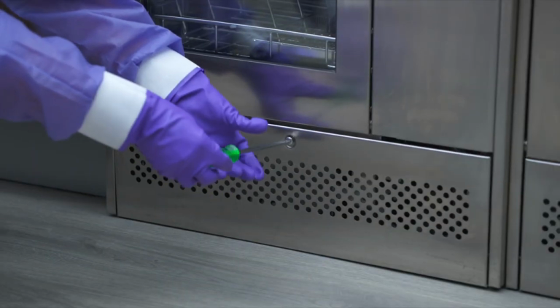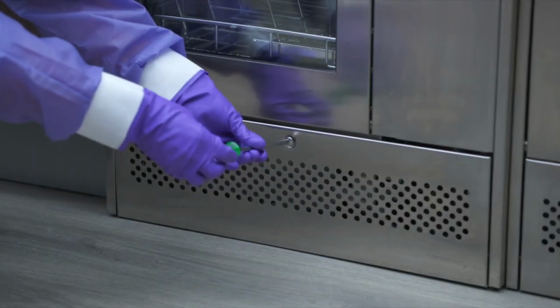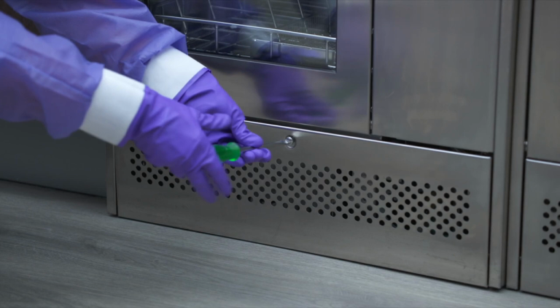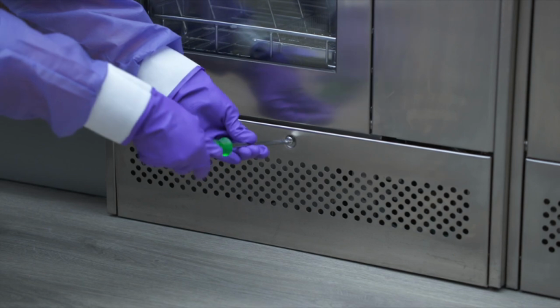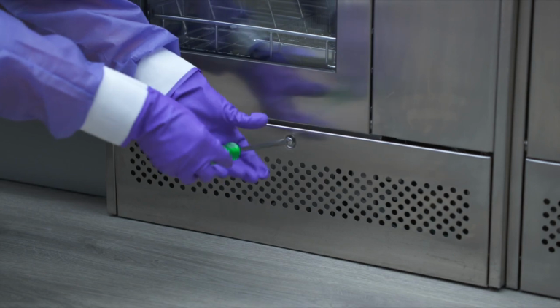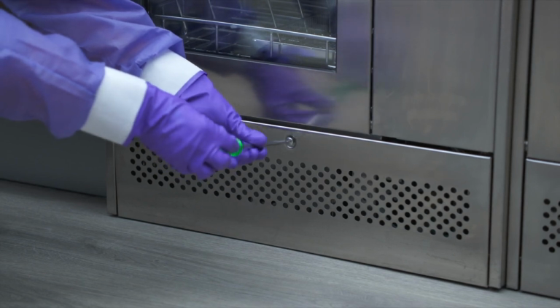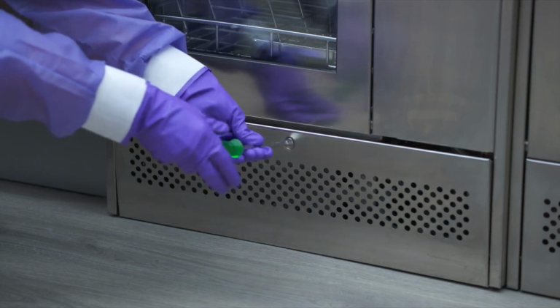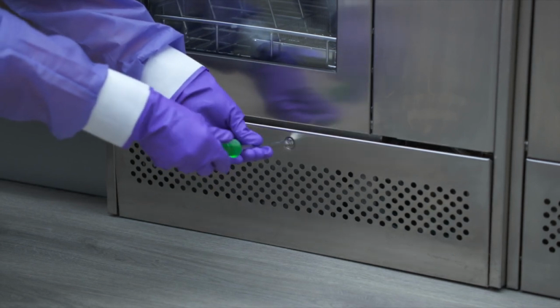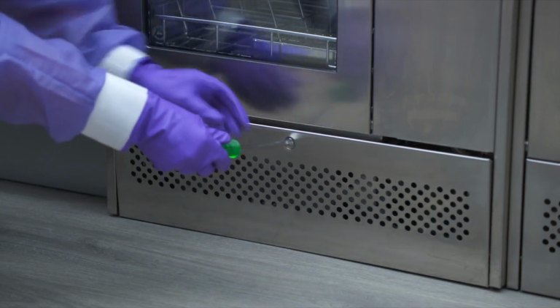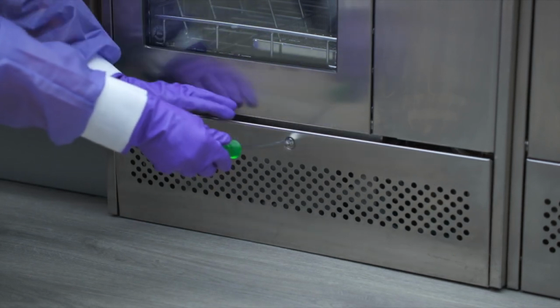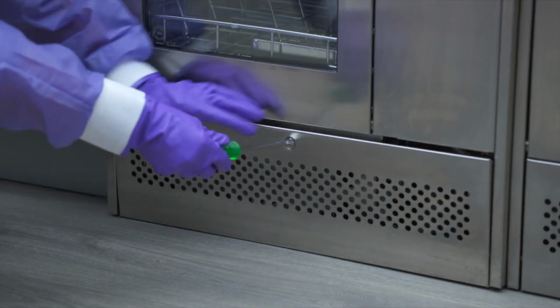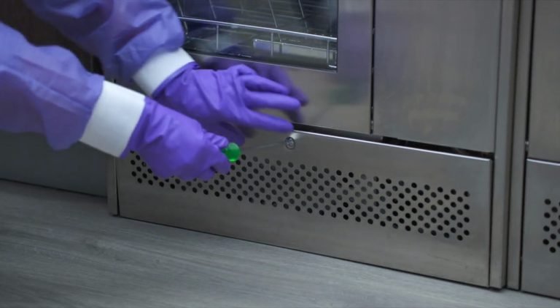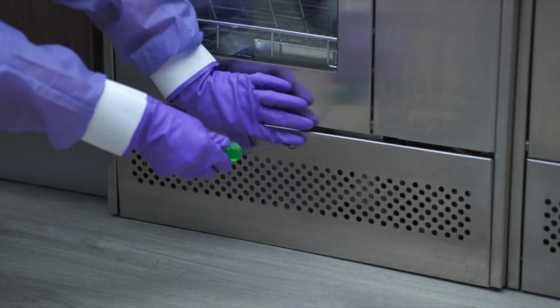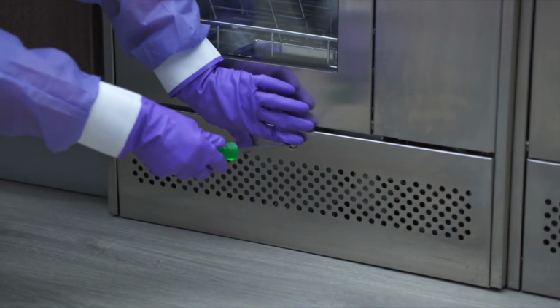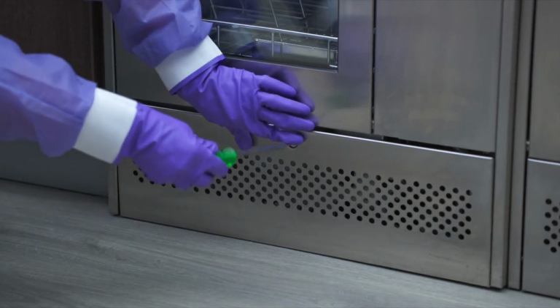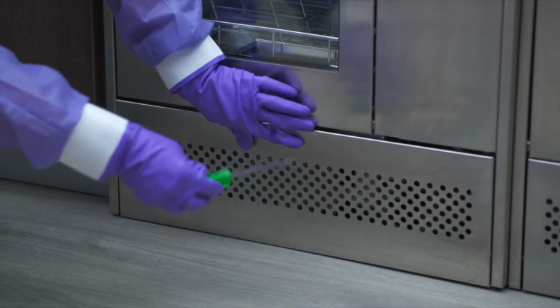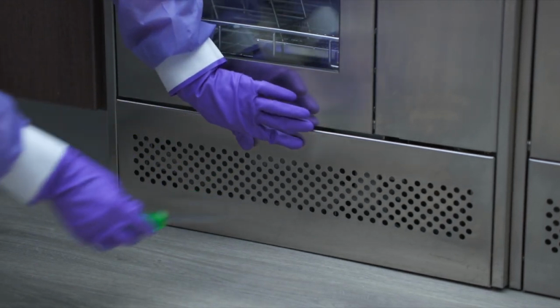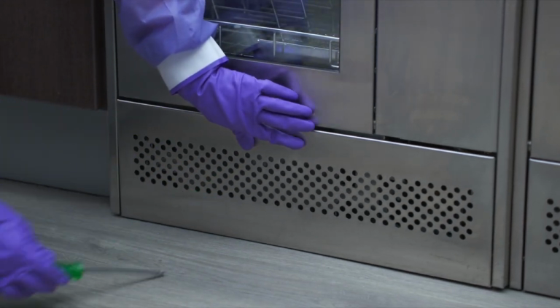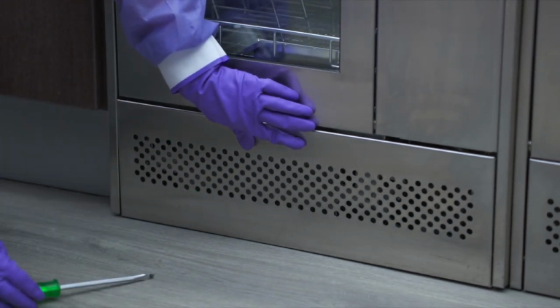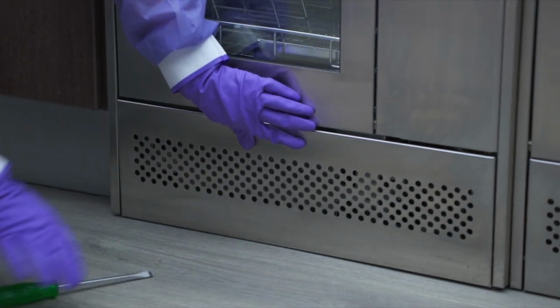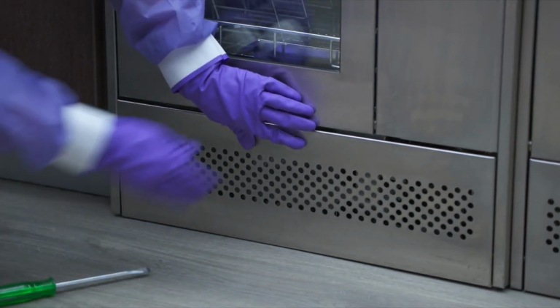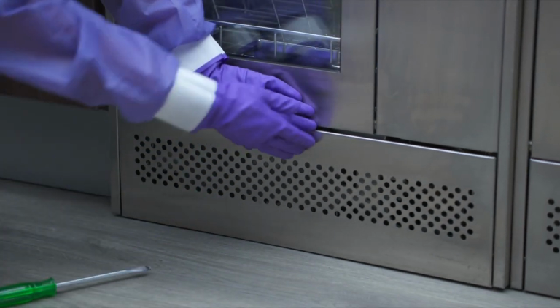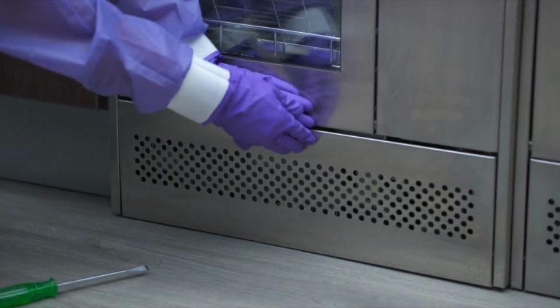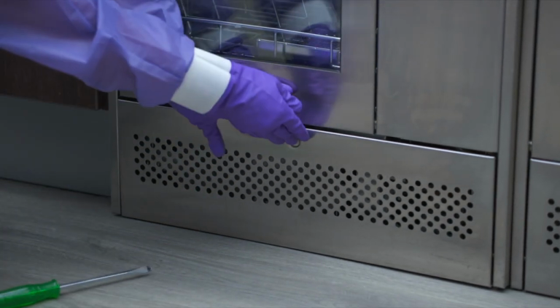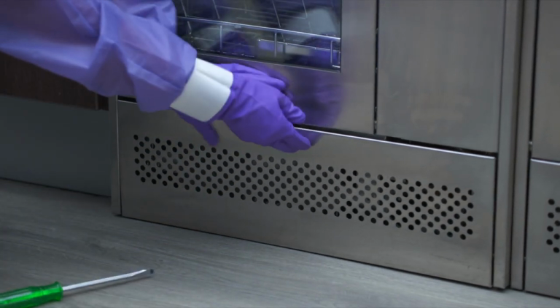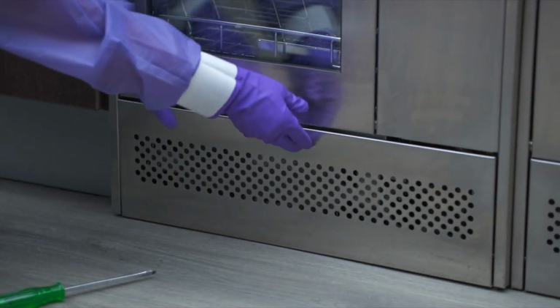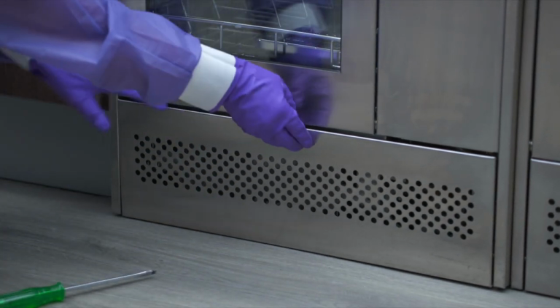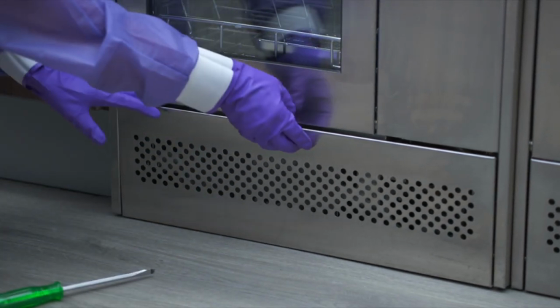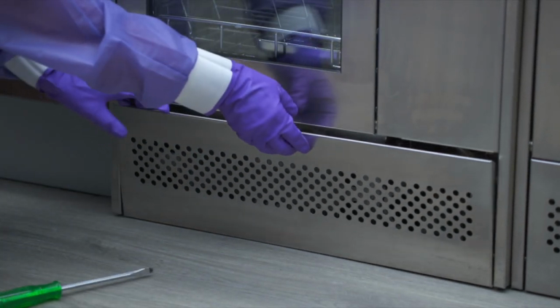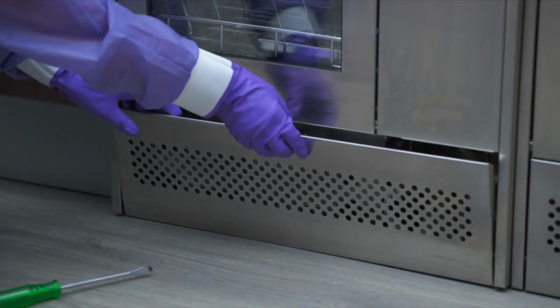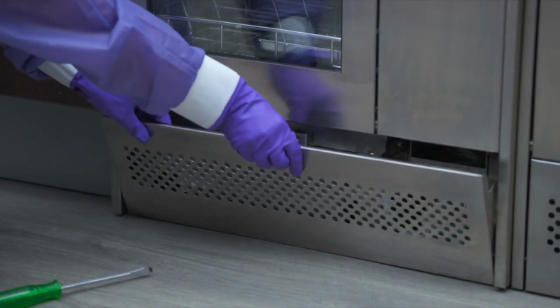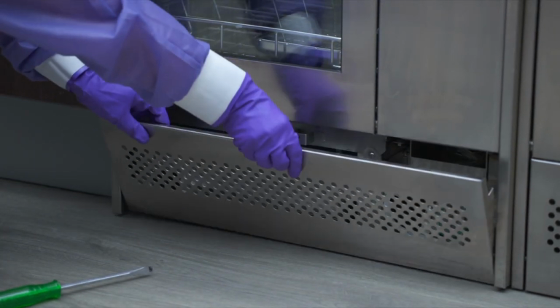In case of a power outage, there is a manual release mechanism located in the kick plate.